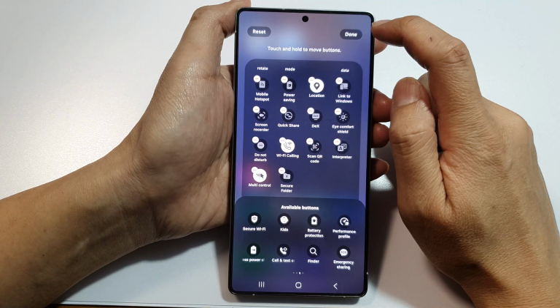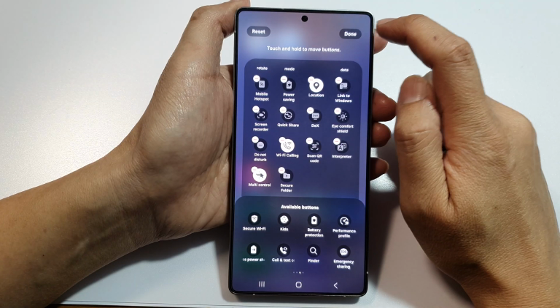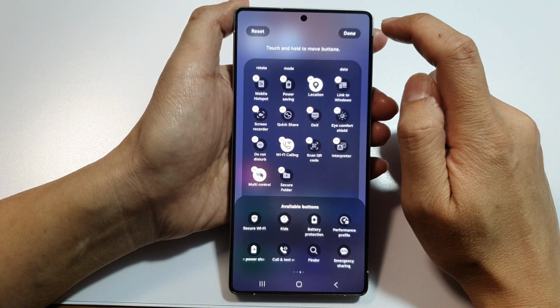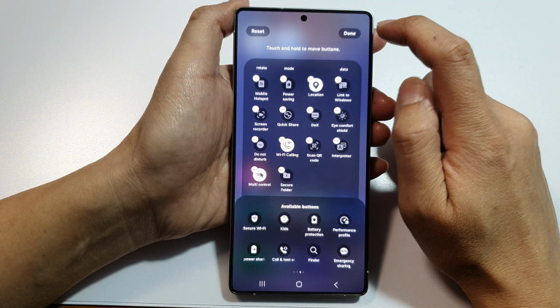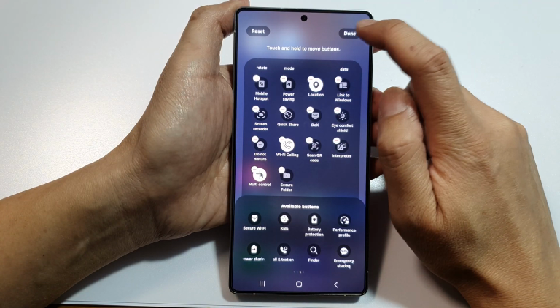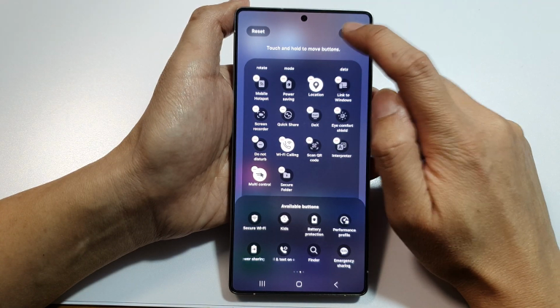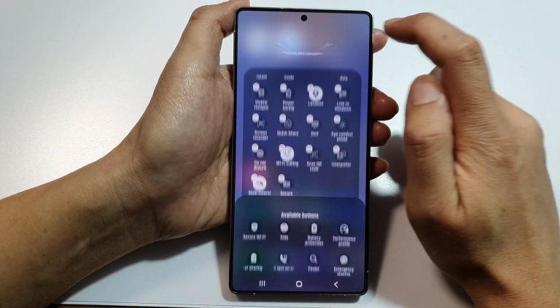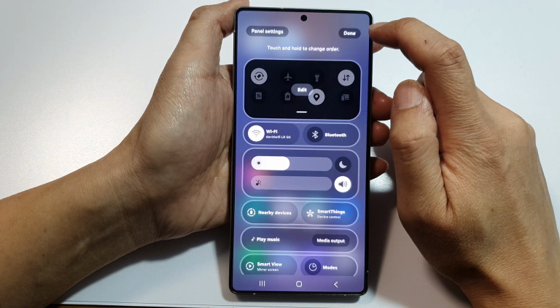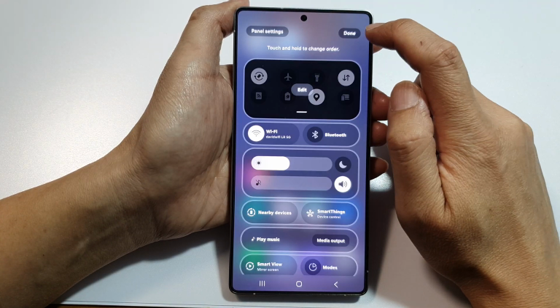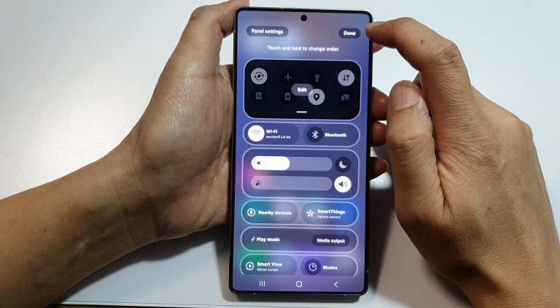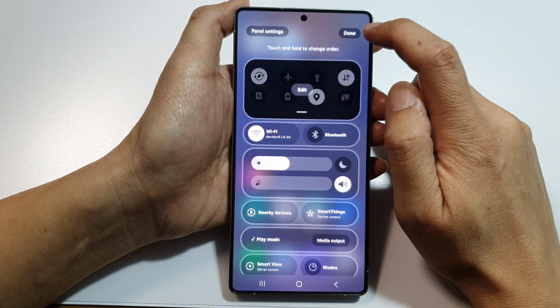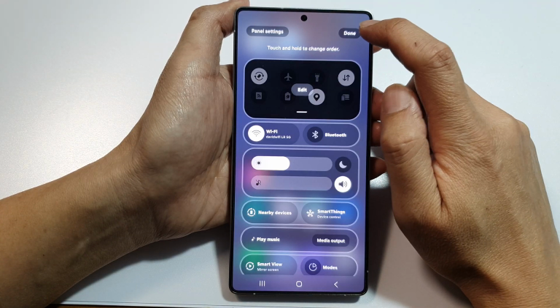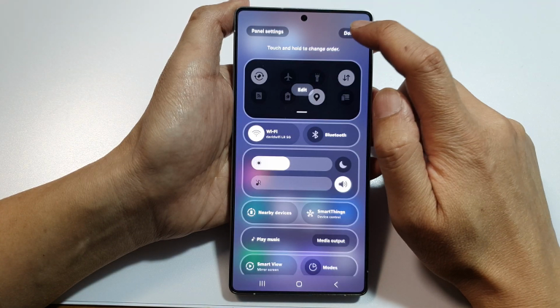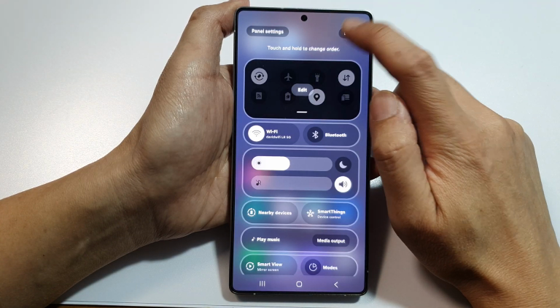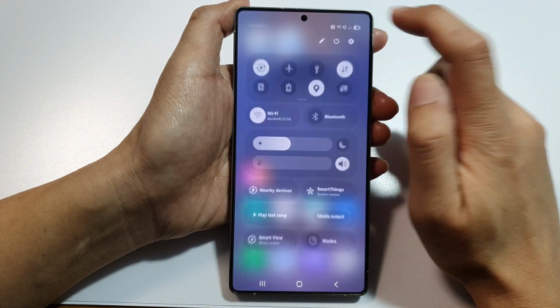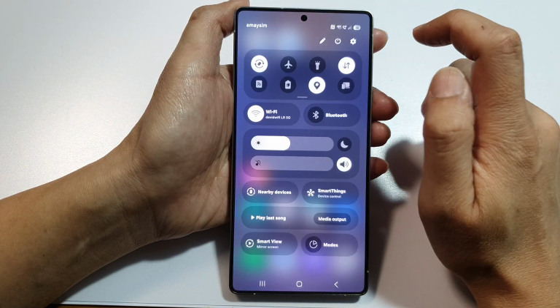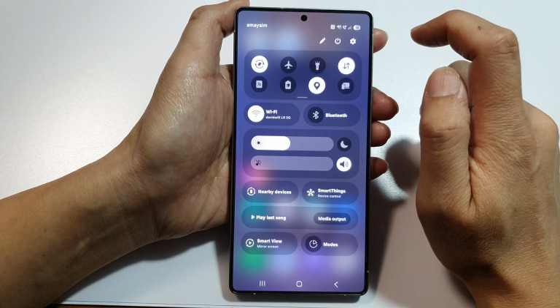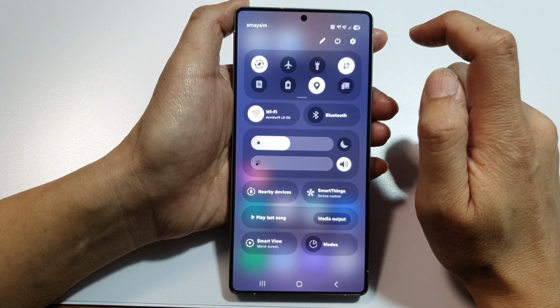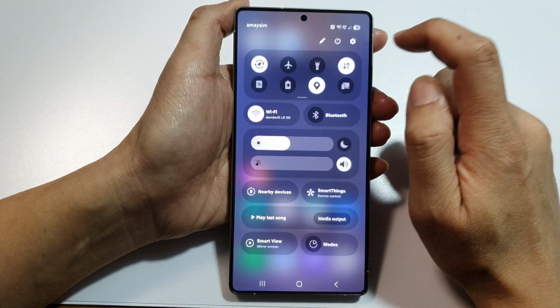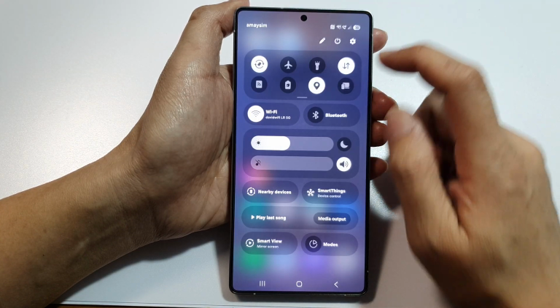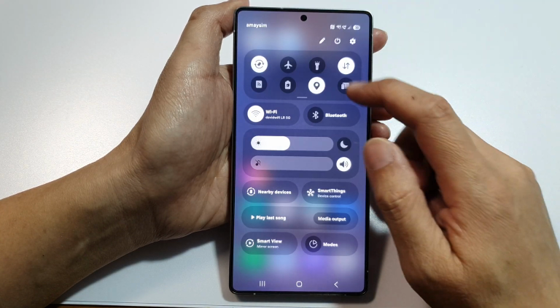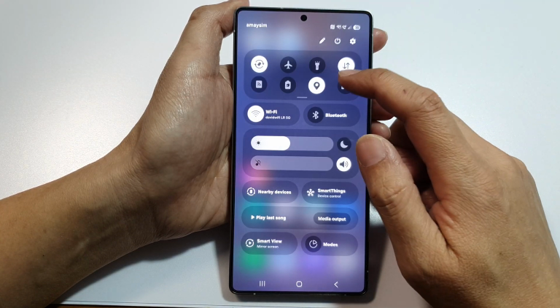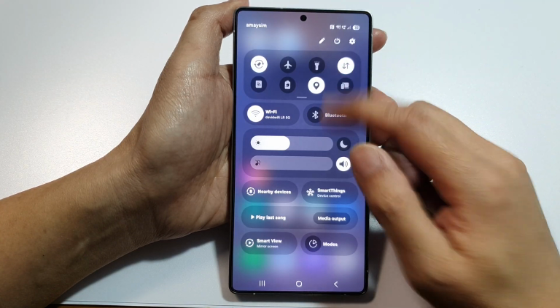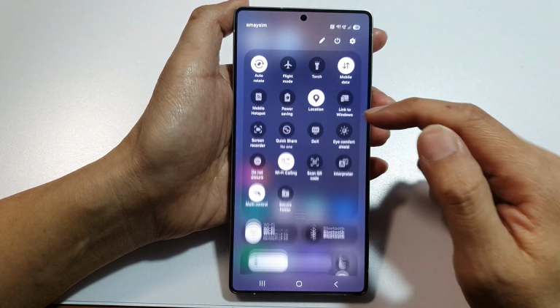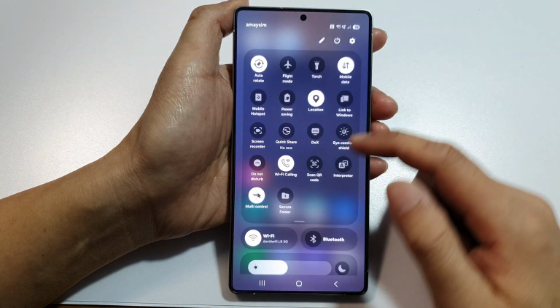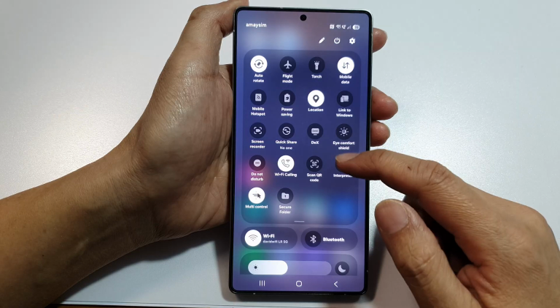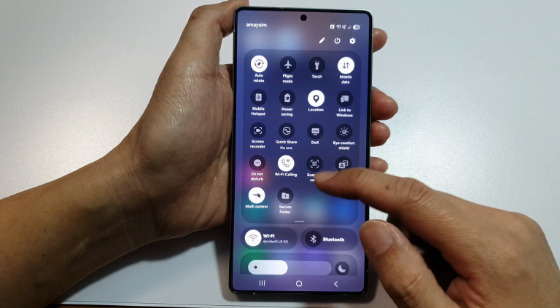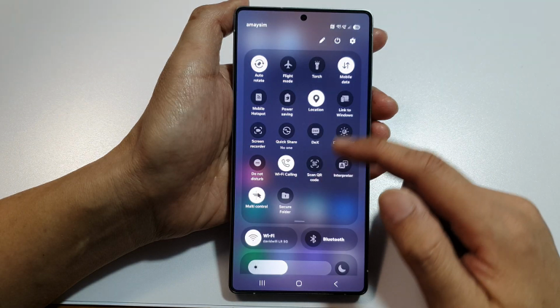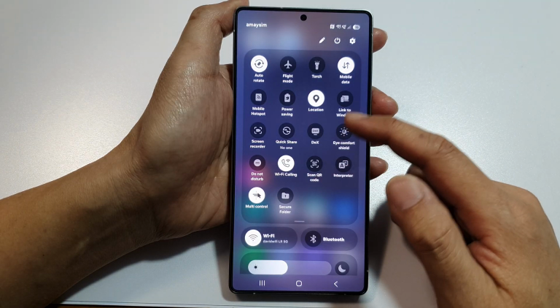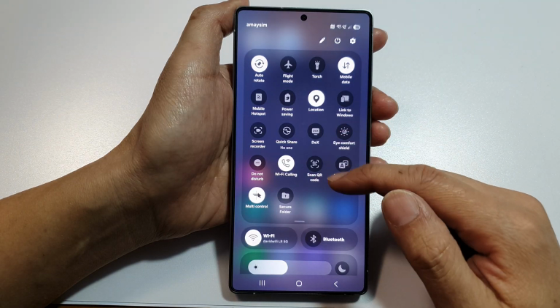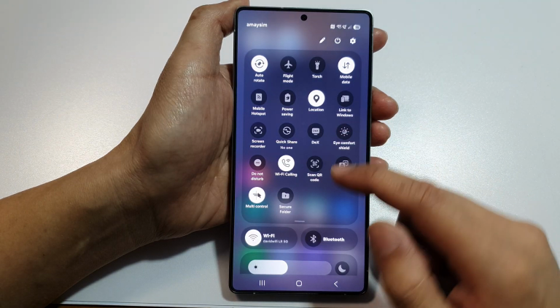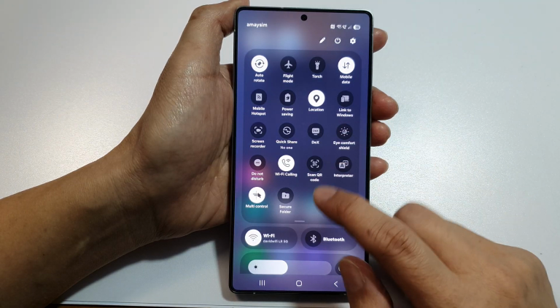After that tap on done, then tap on done. And that's it — it is now added to quick settings.